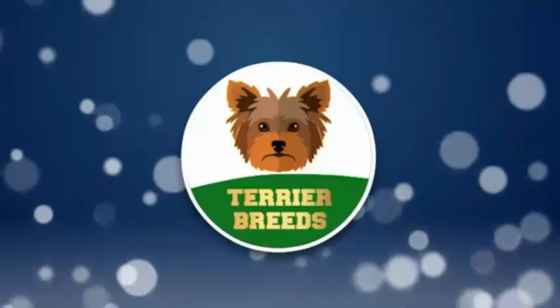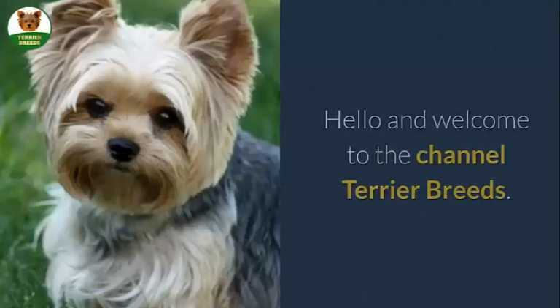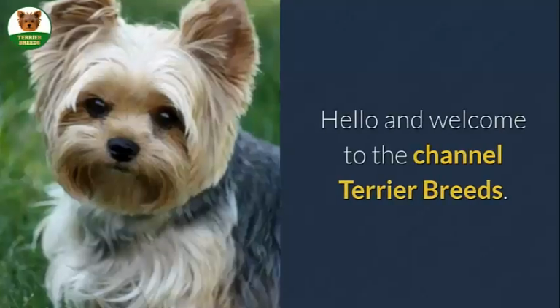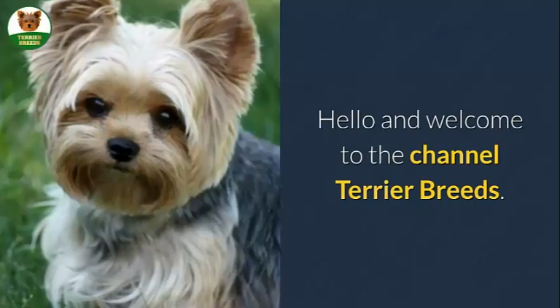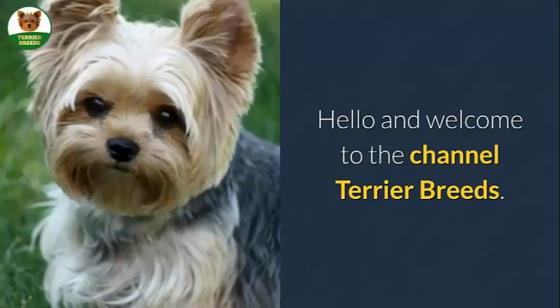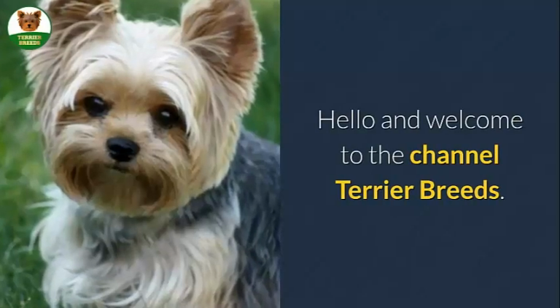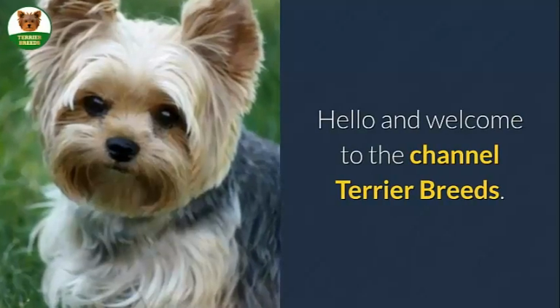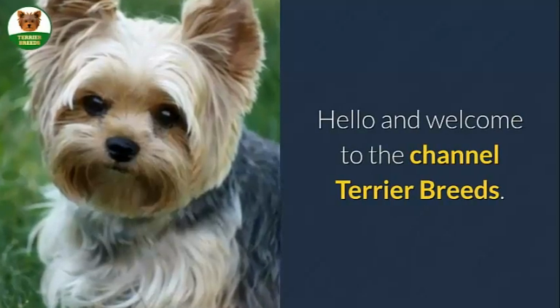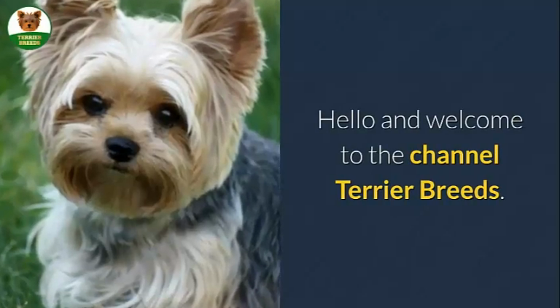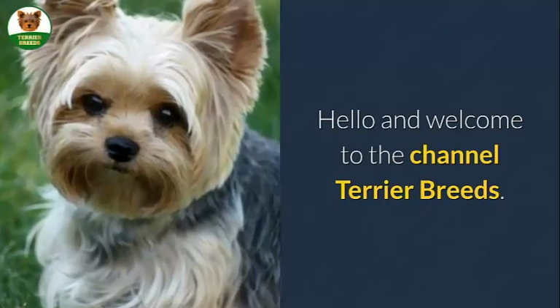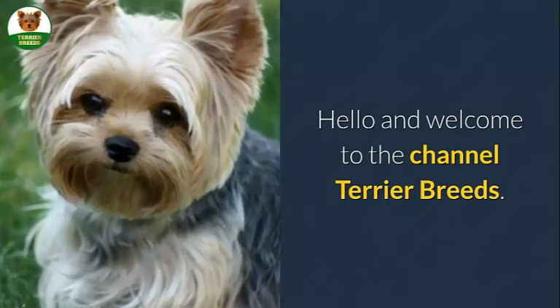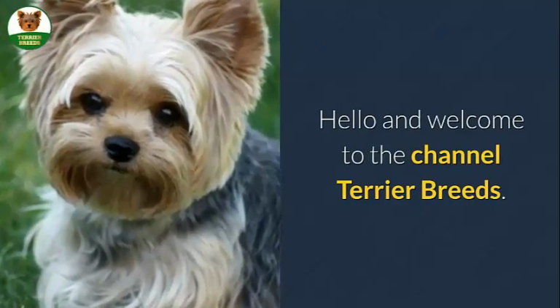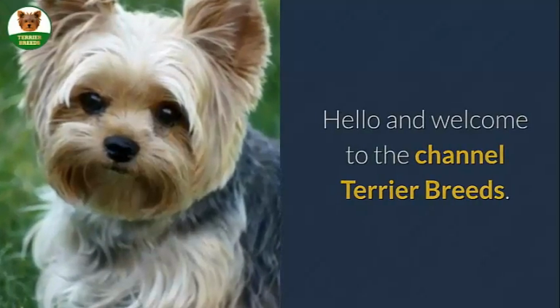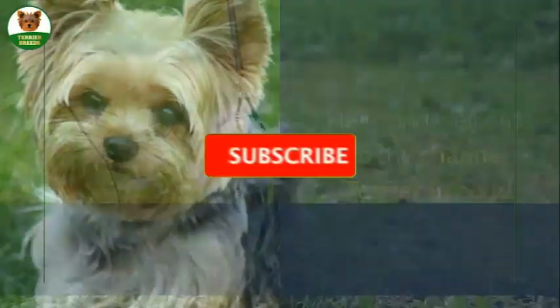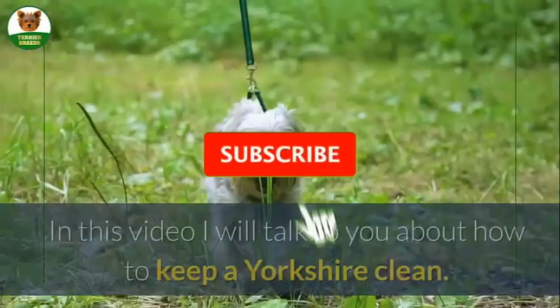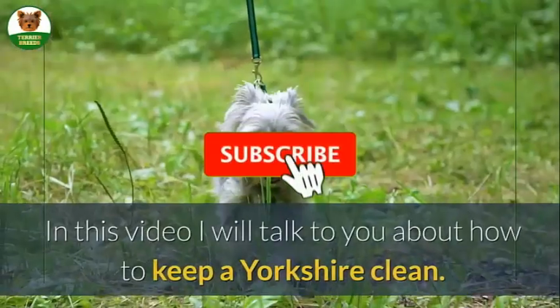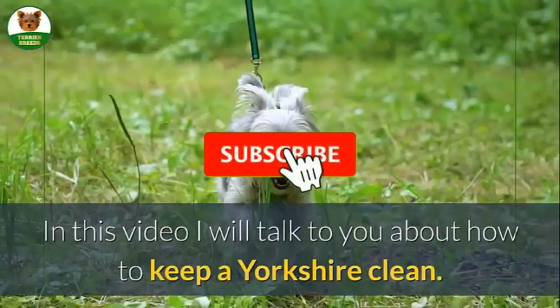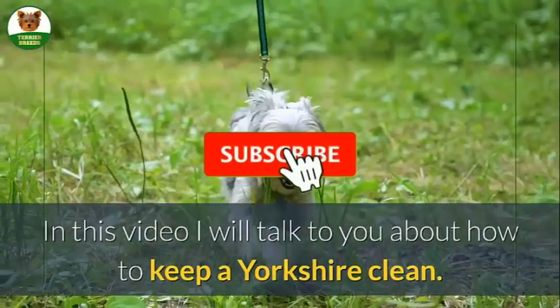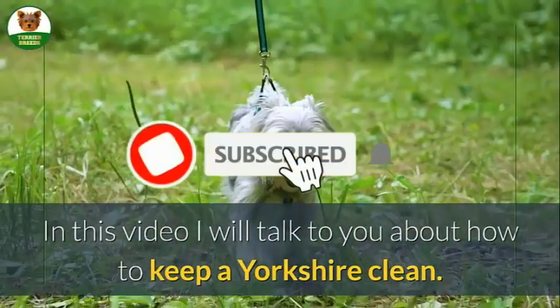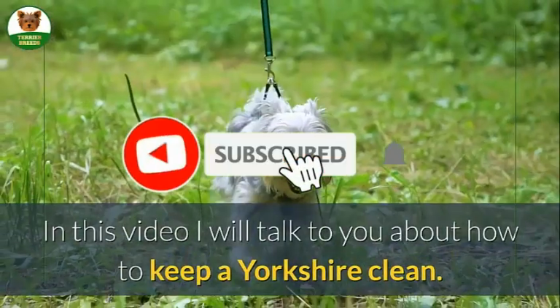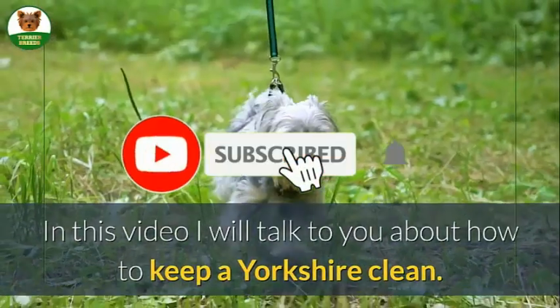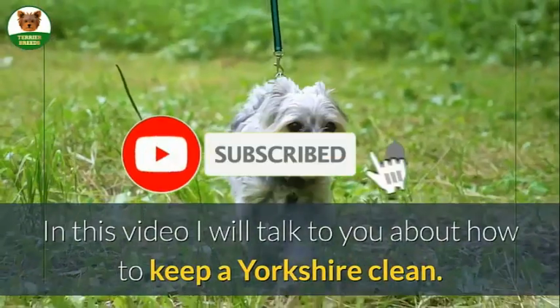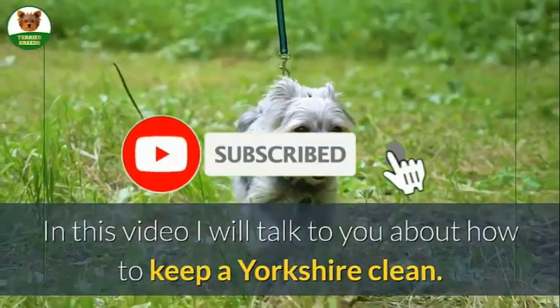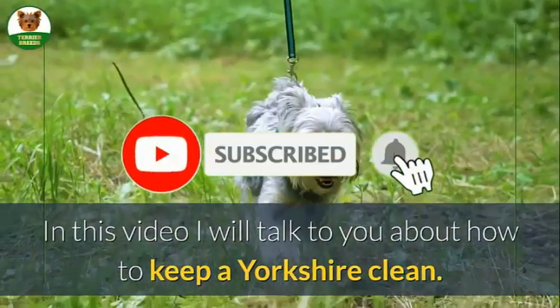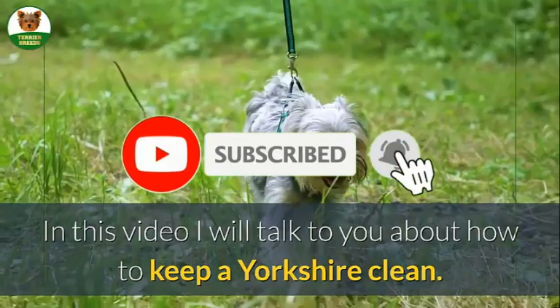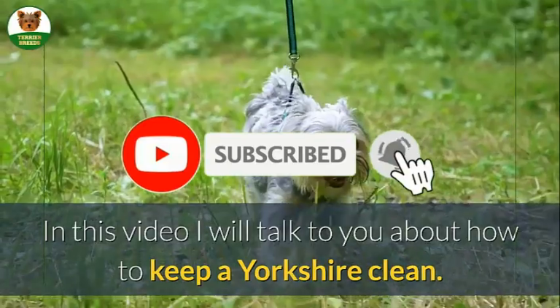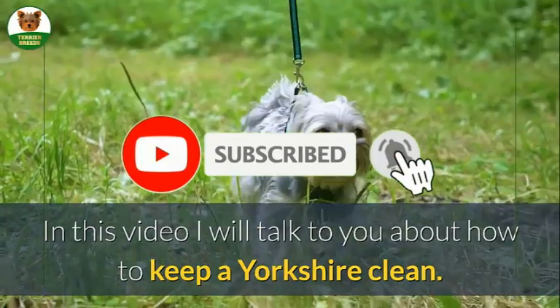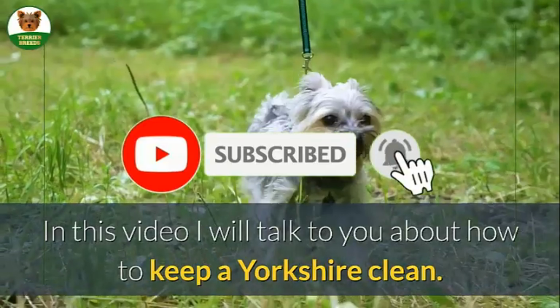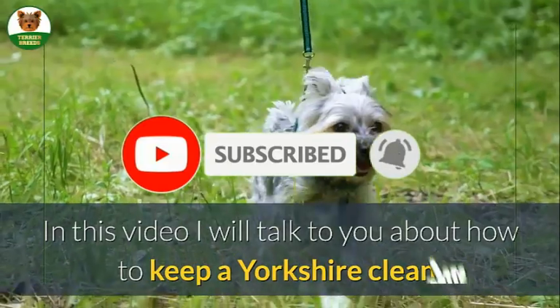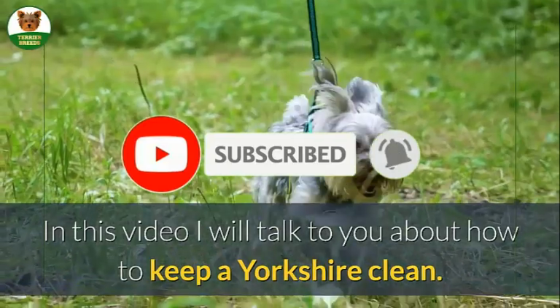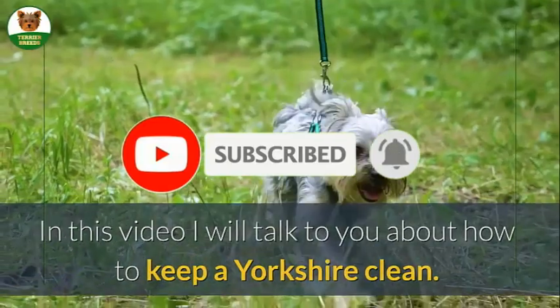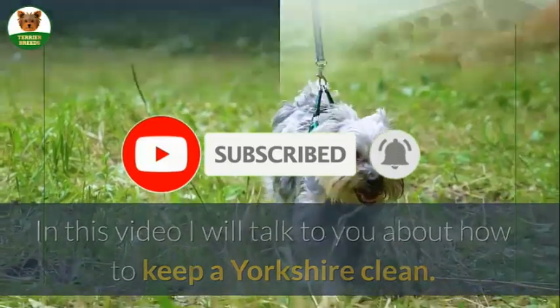Hello and welcome to the channel Terrier Breeds. In this video I will talk to you about how to keep a Yorkshire clean.